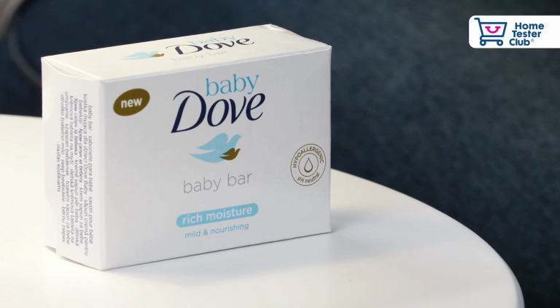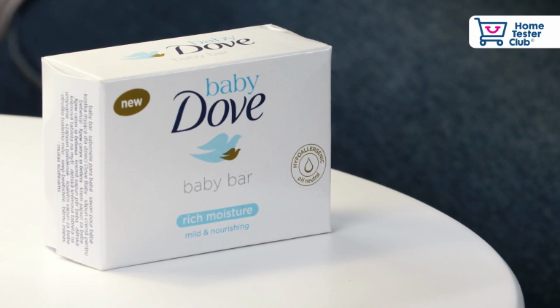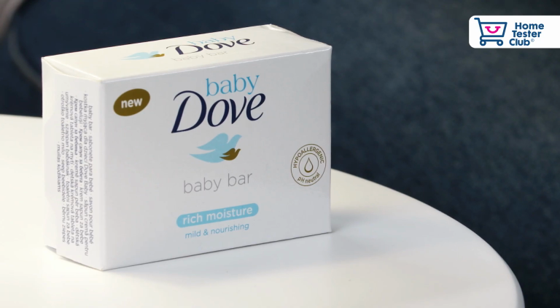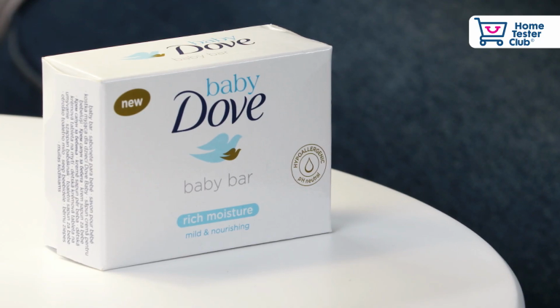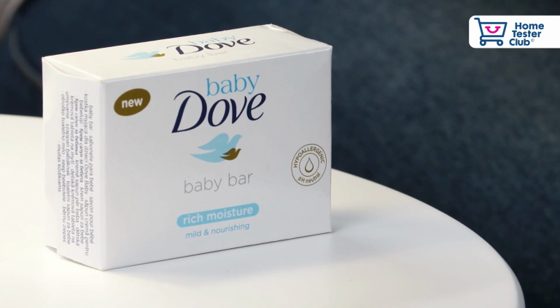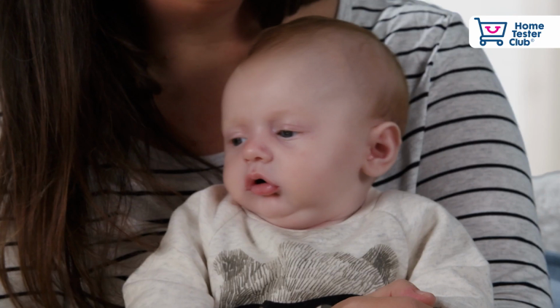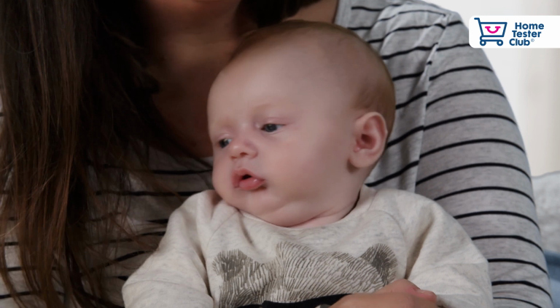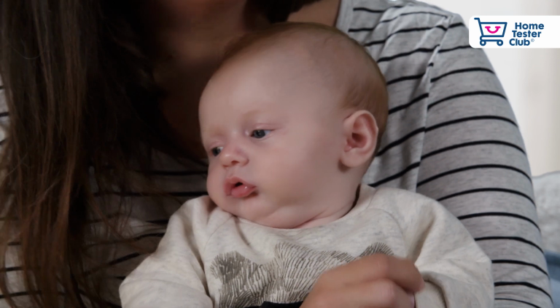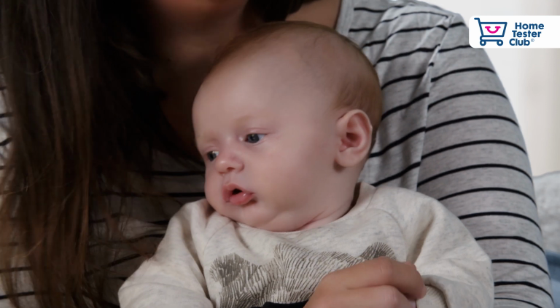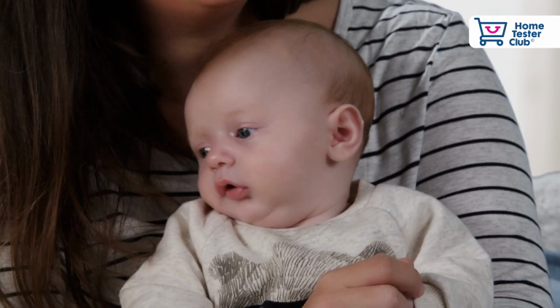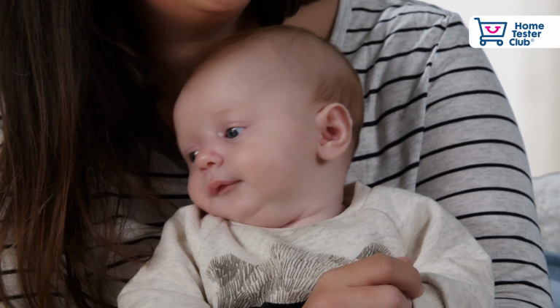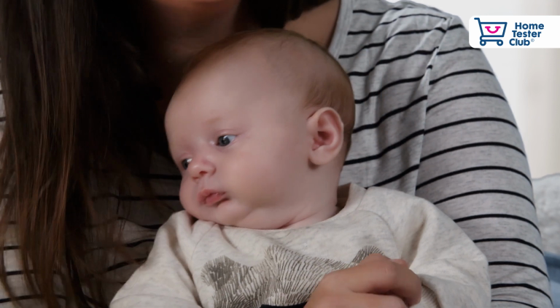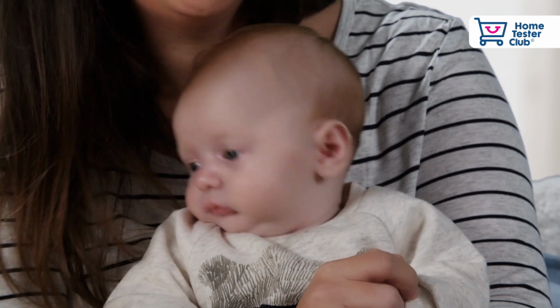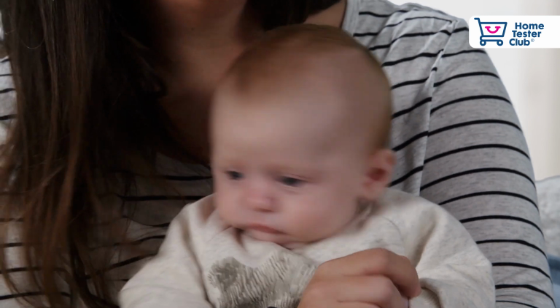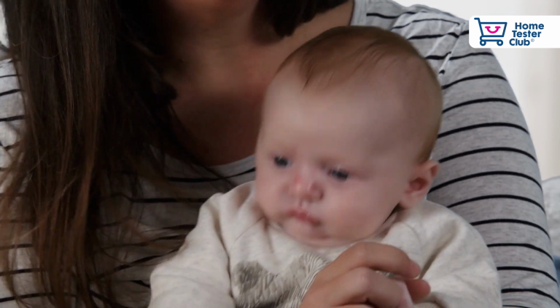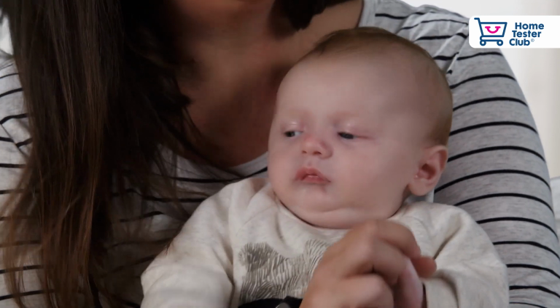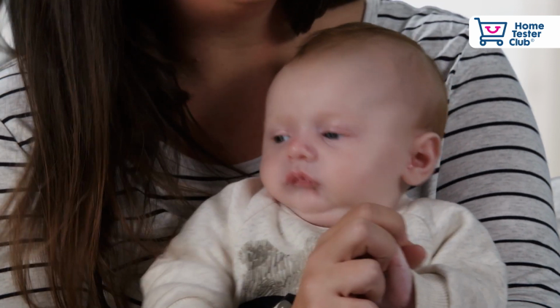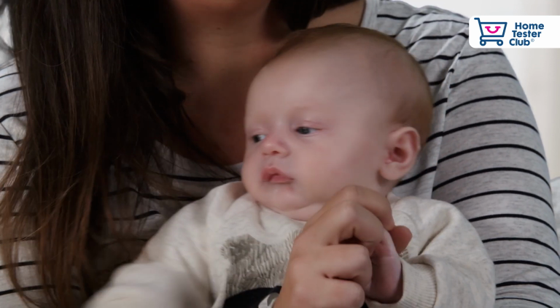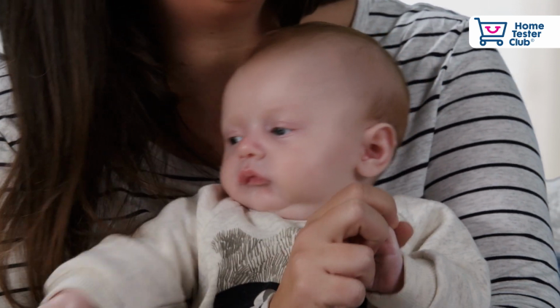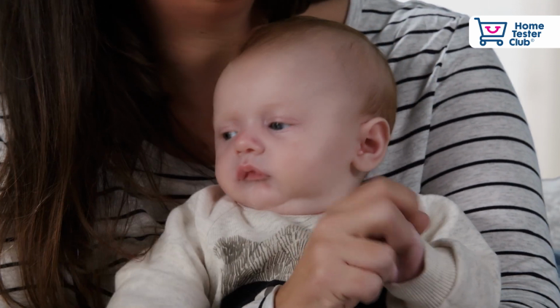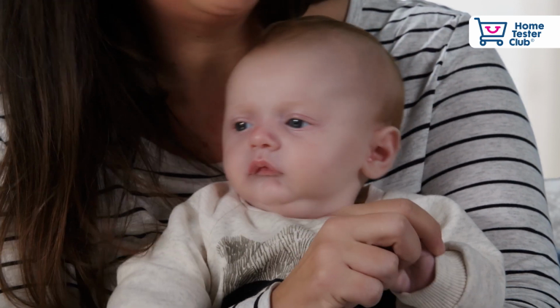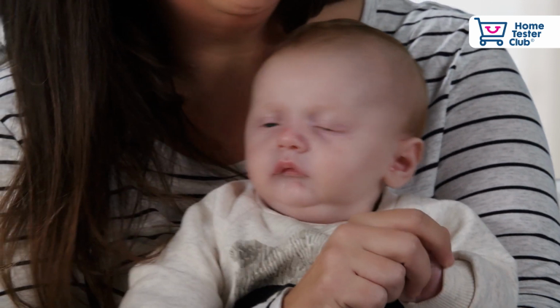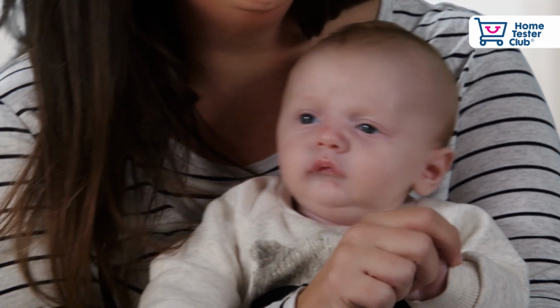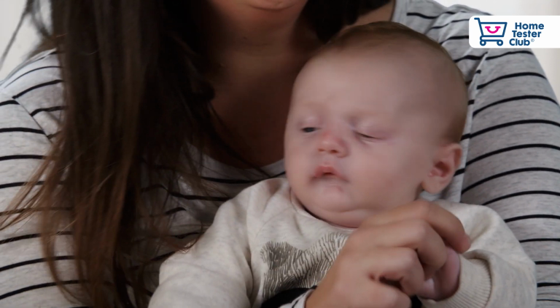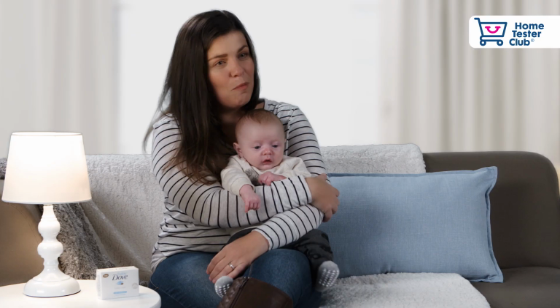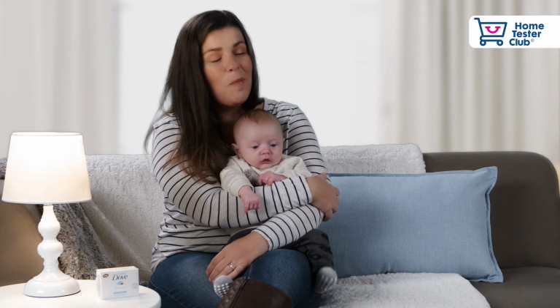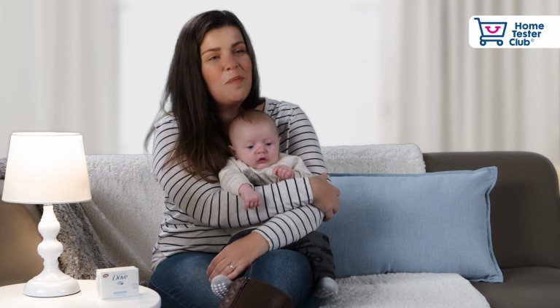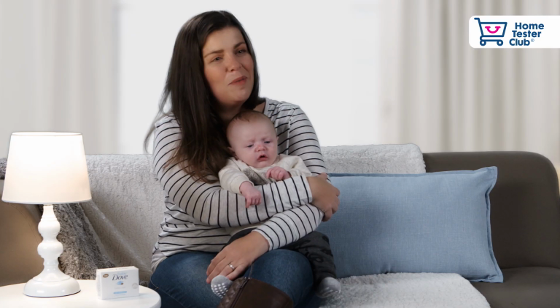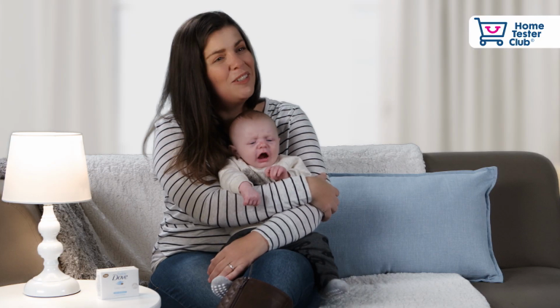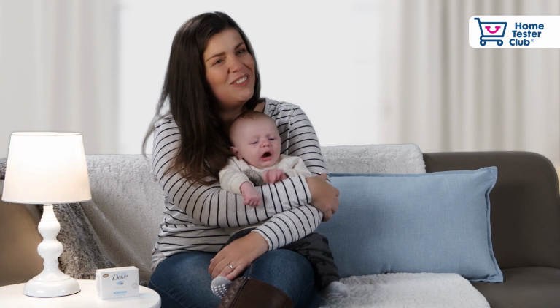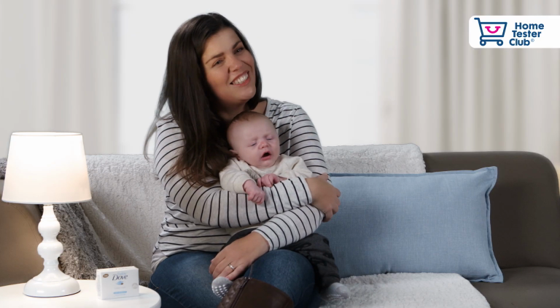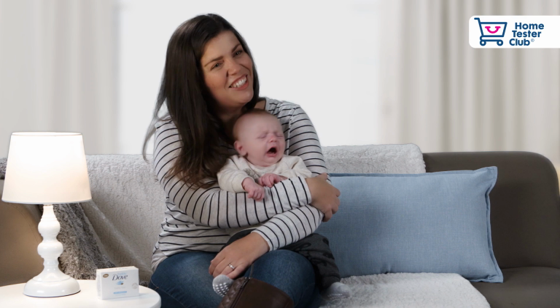I would definitely recommend Babyduv to all of my friends and I have started telling them about it already. Mom and Baby now uses Dove.